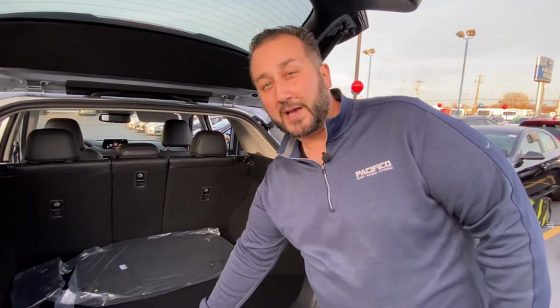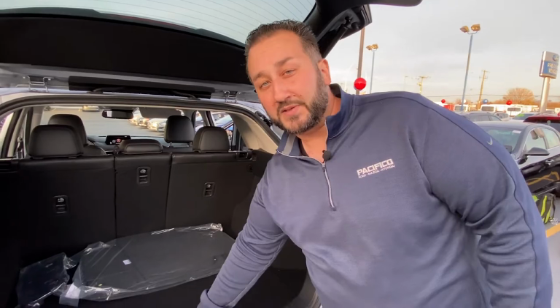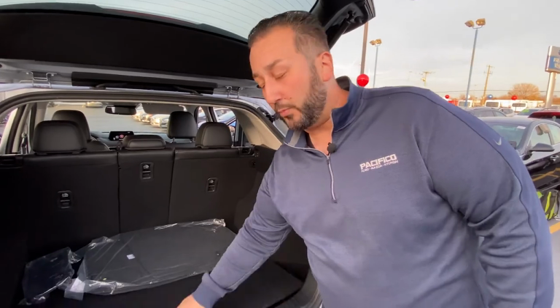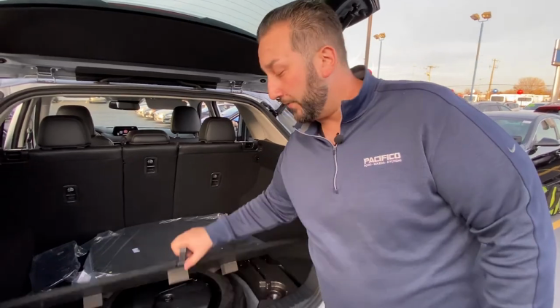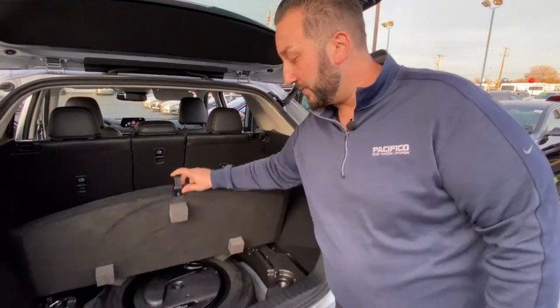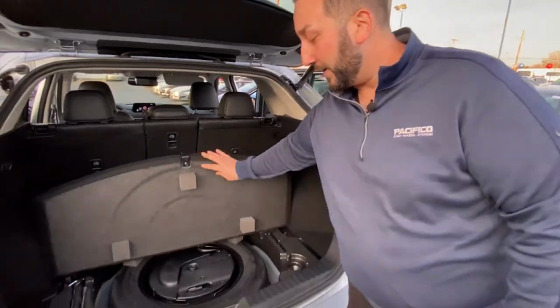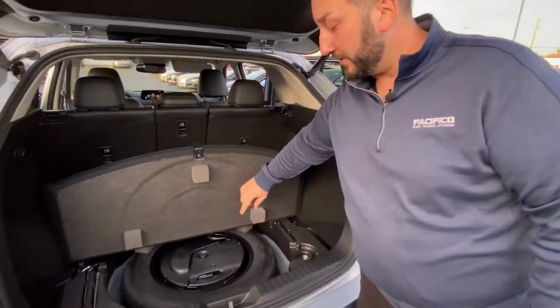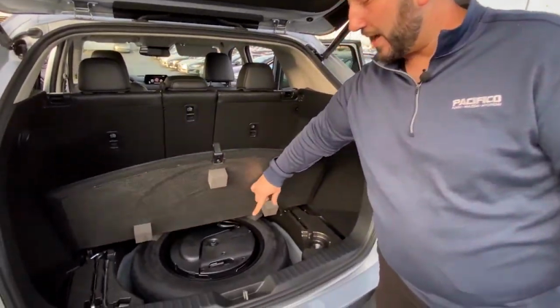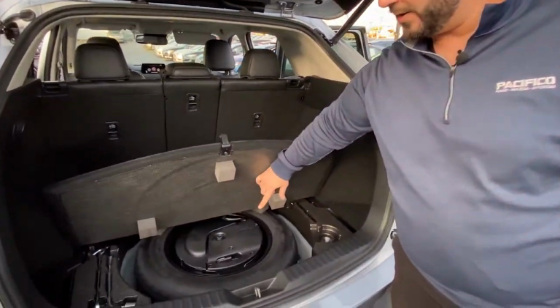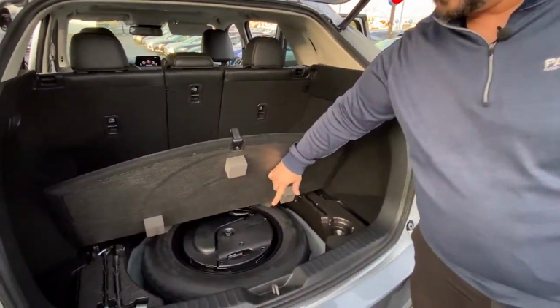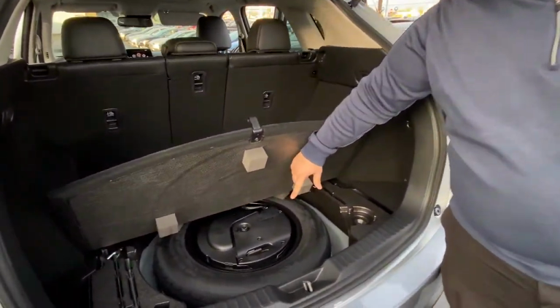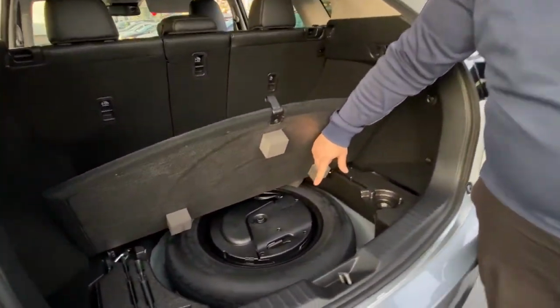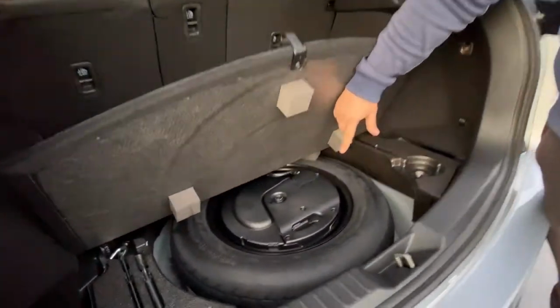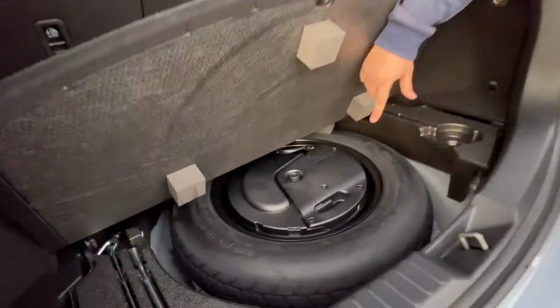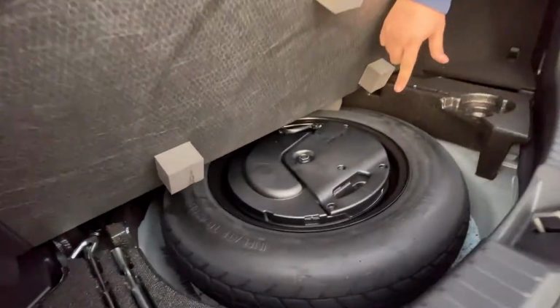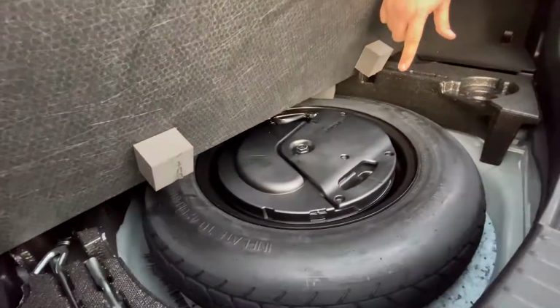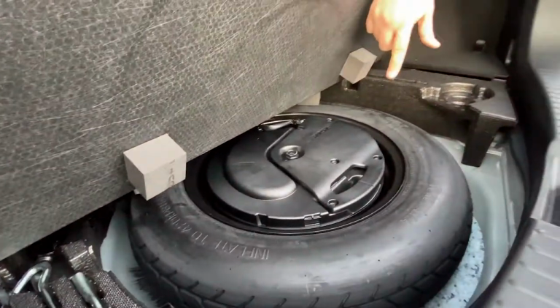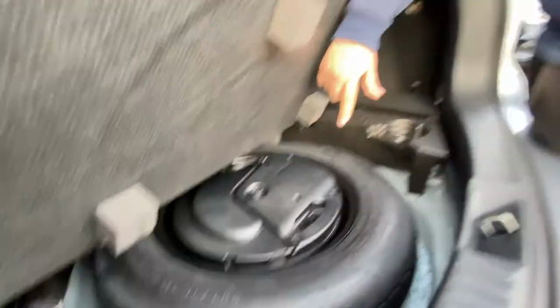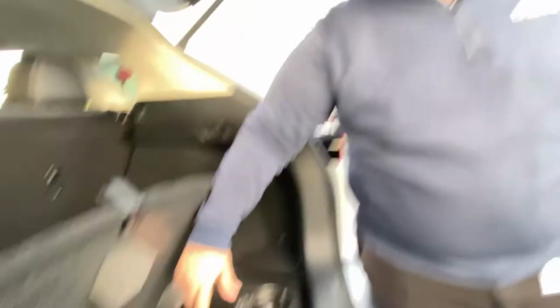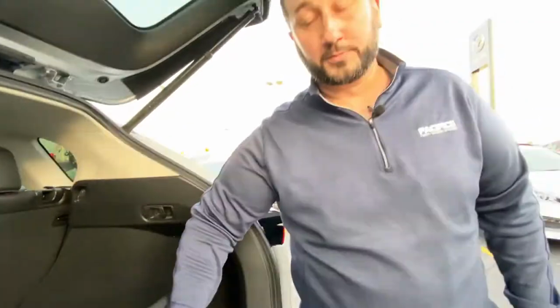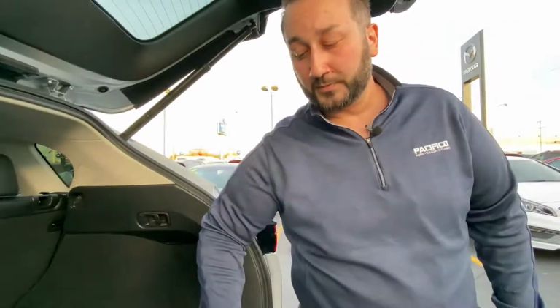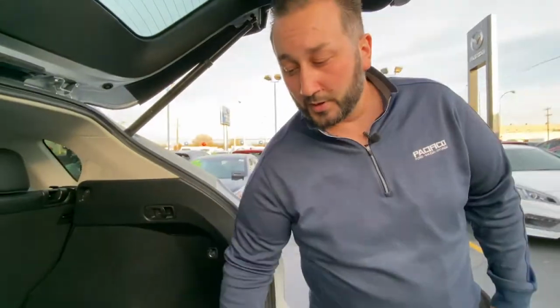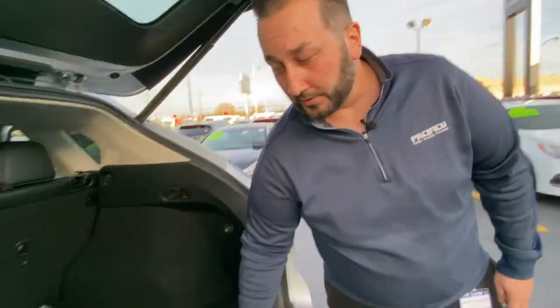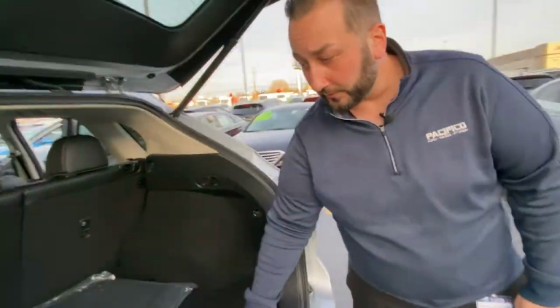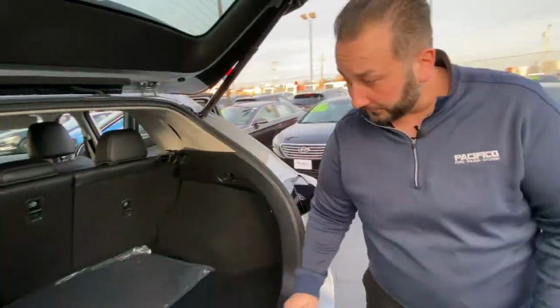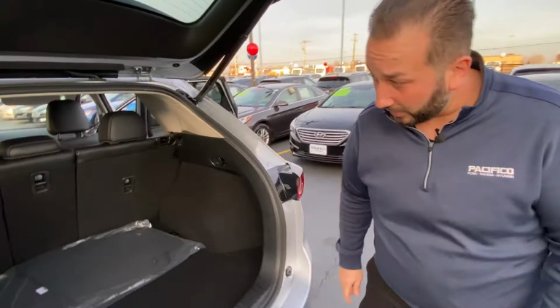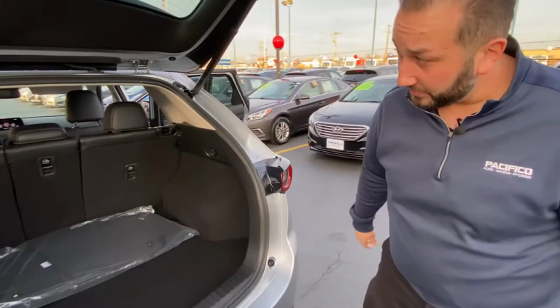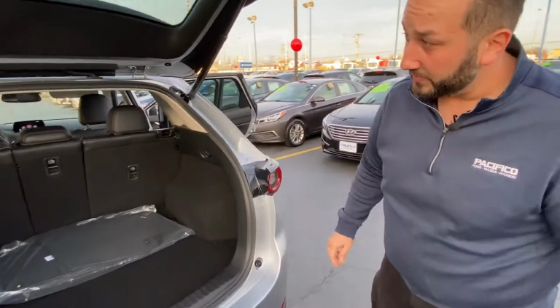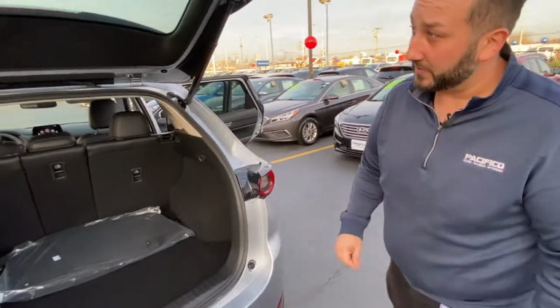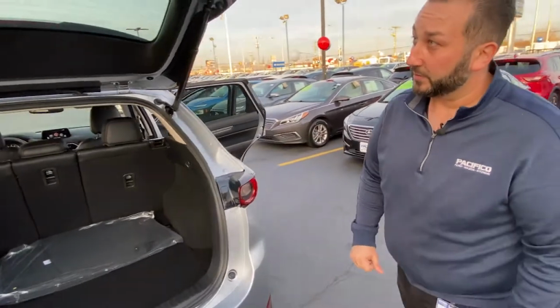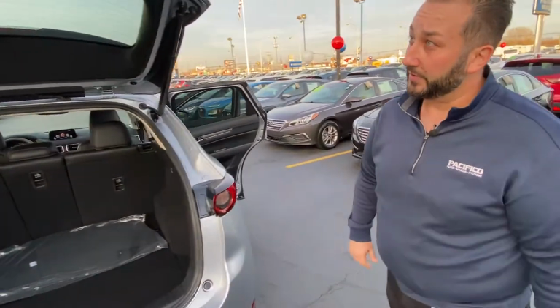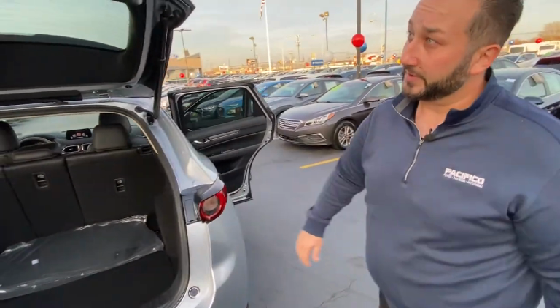As the subwoofer is mounted to the tire, that tire is going to act as an enclosure, delivering a flawless music system.